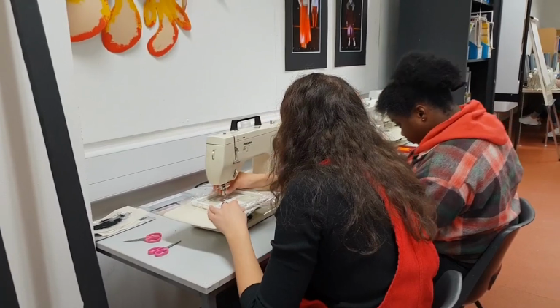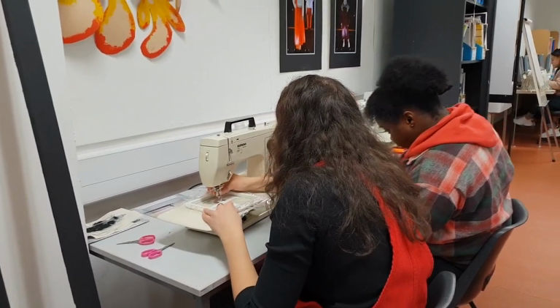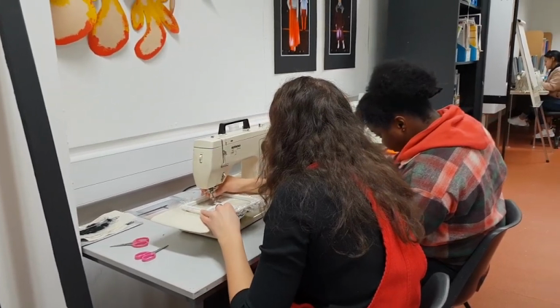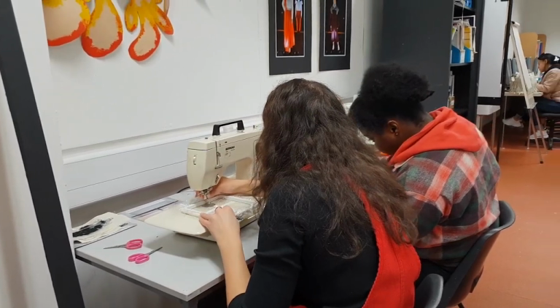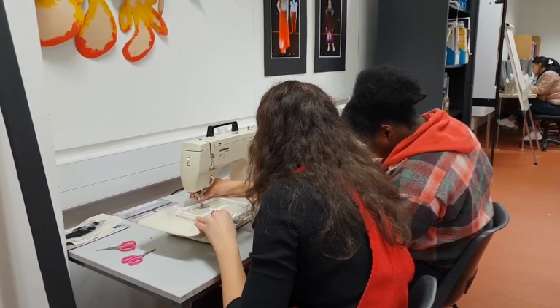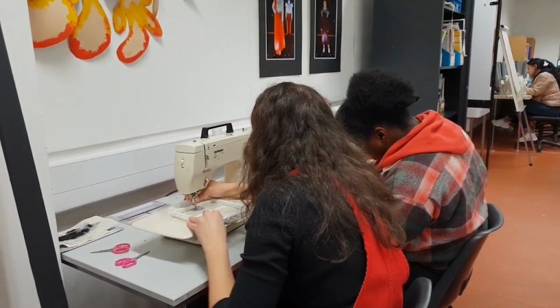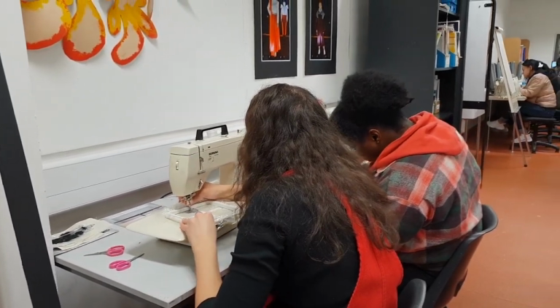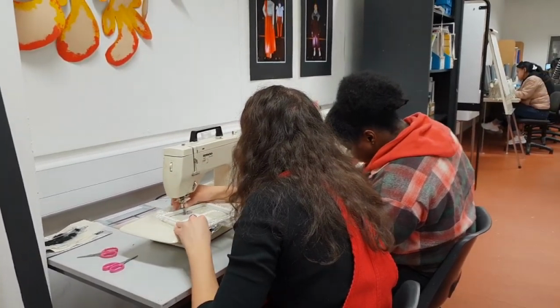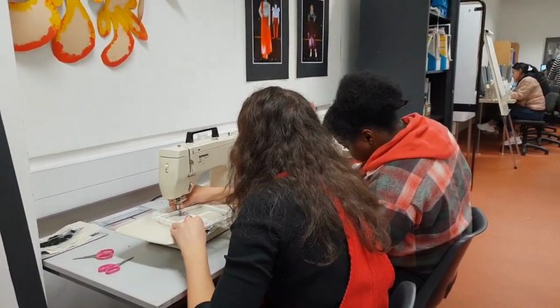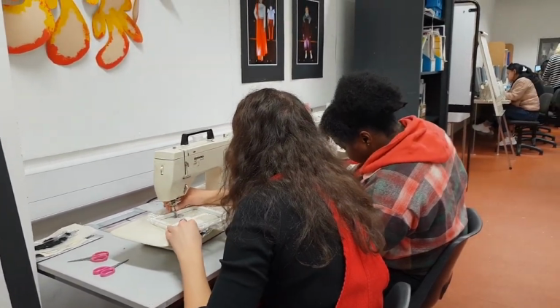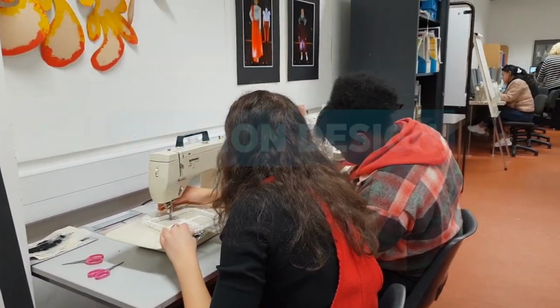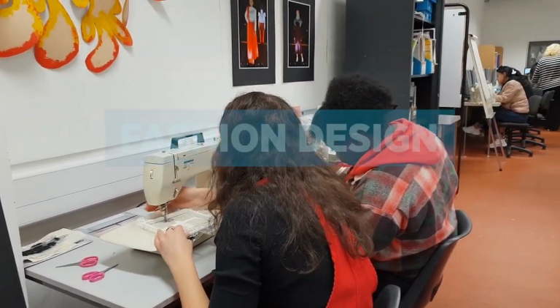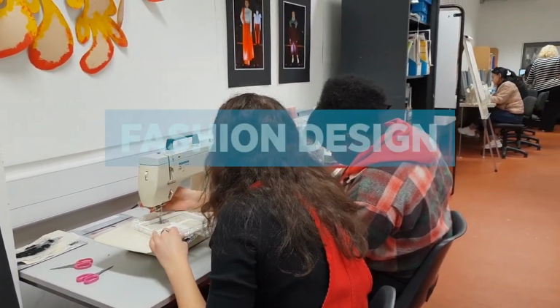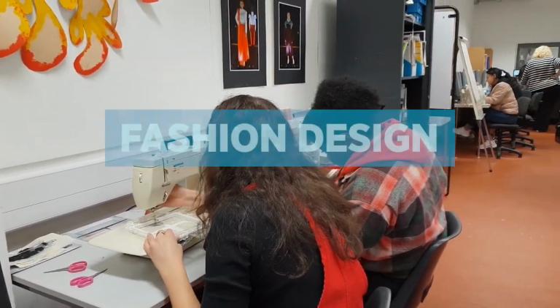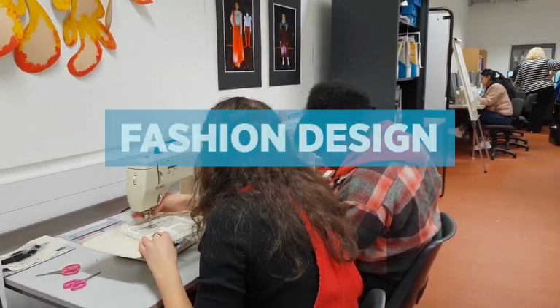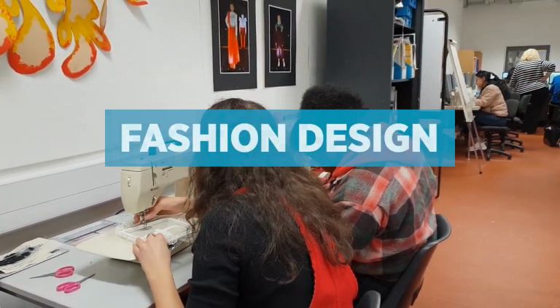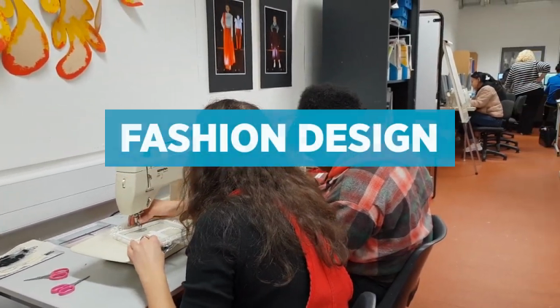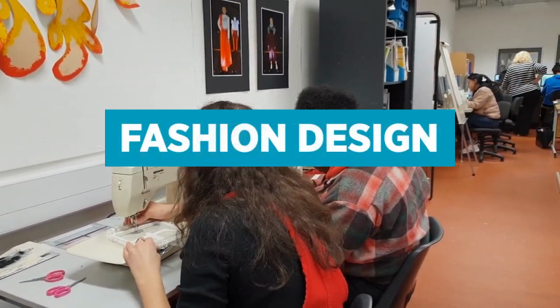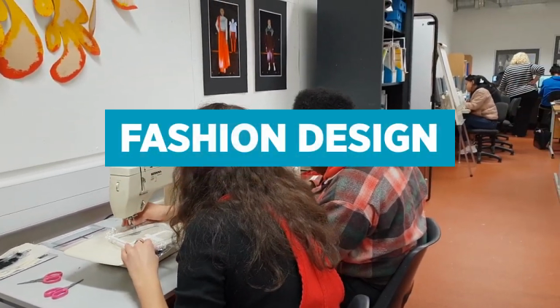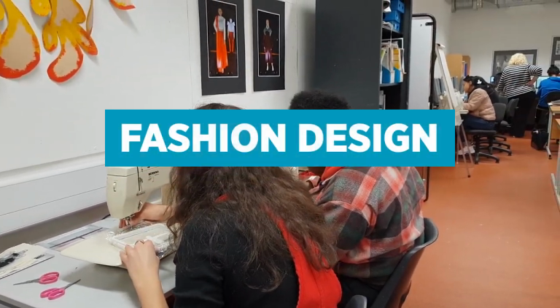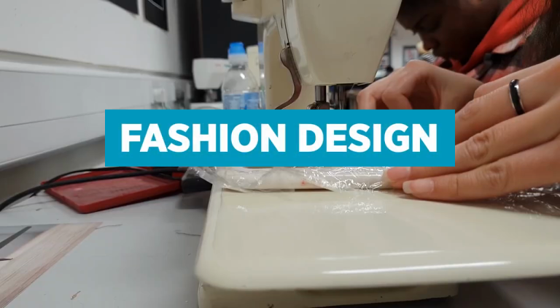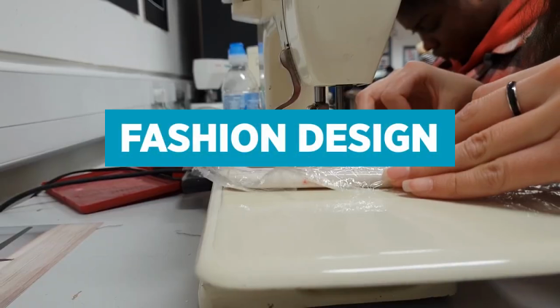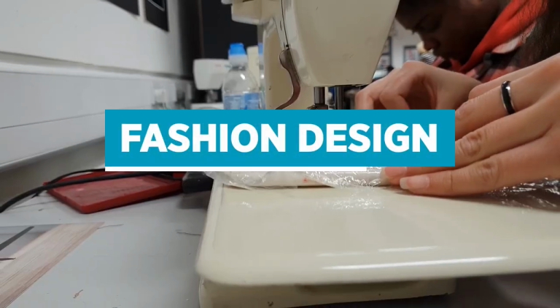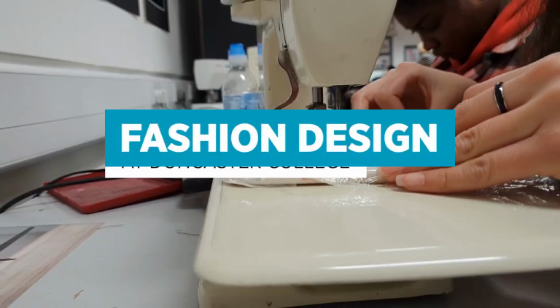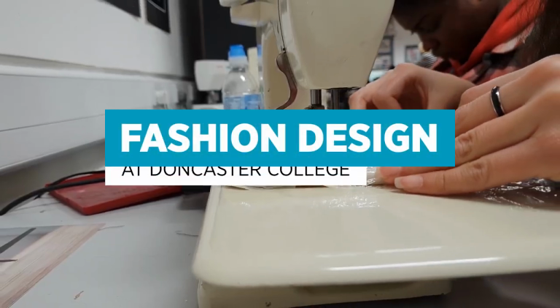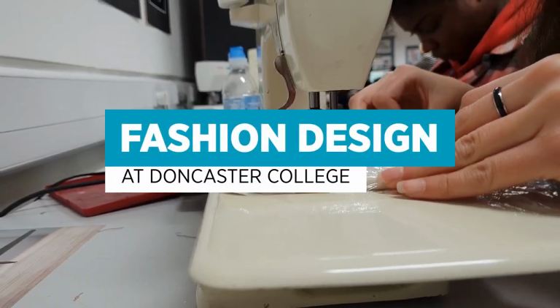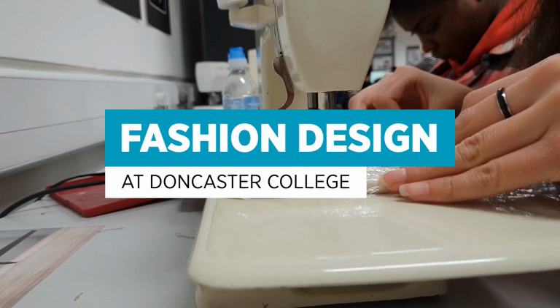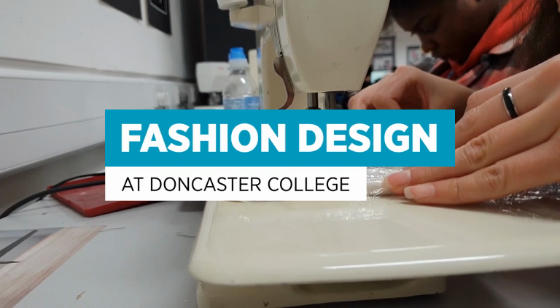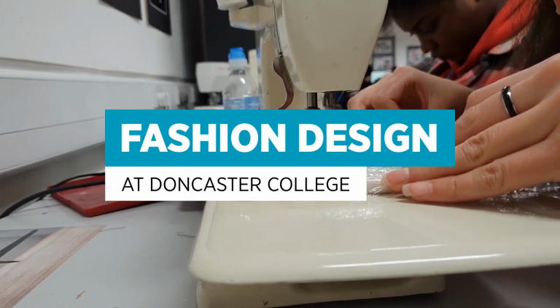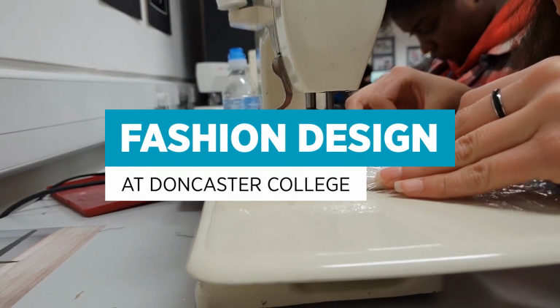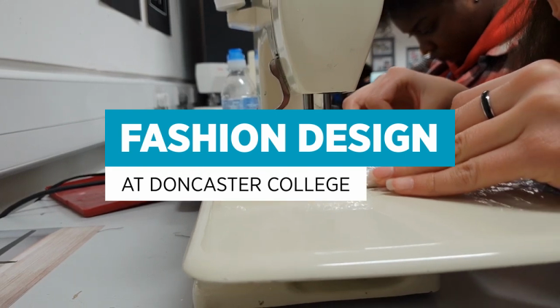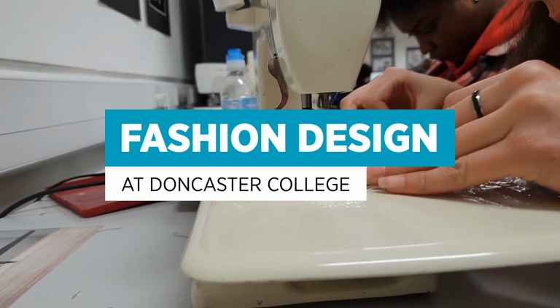Hi, I'm Samantha Holden and I do fashion design here at Doncaster College.